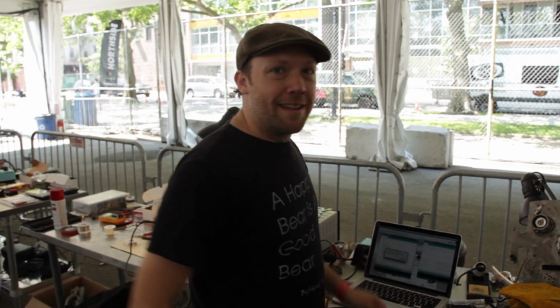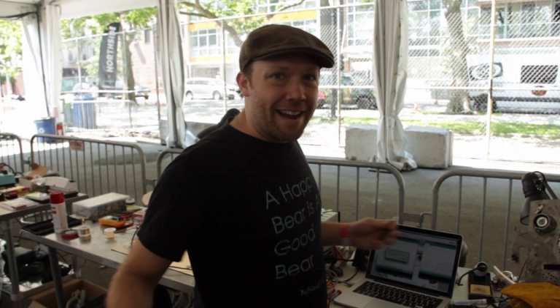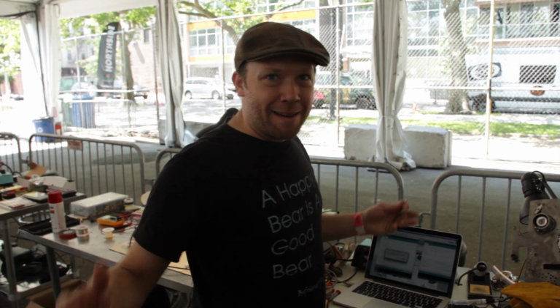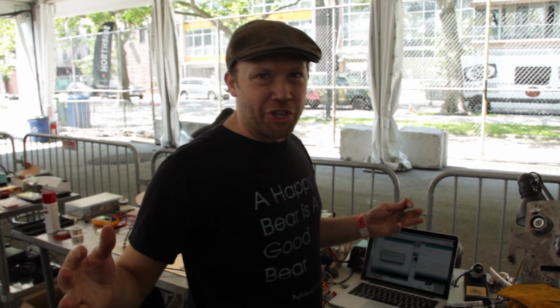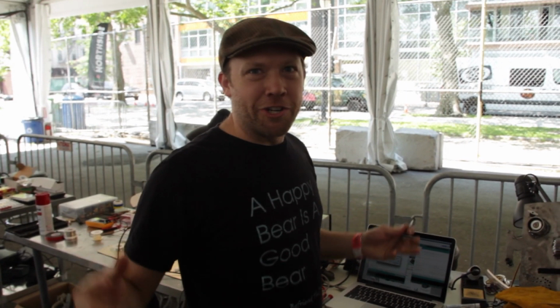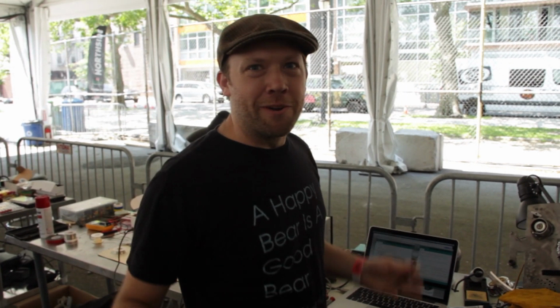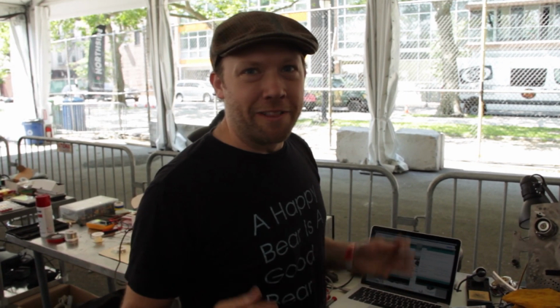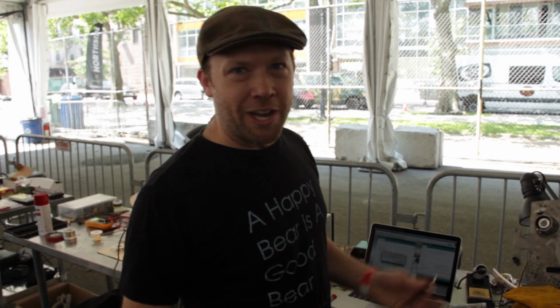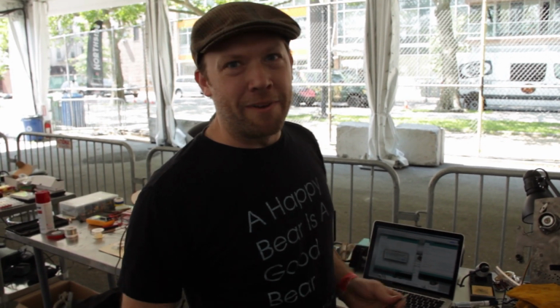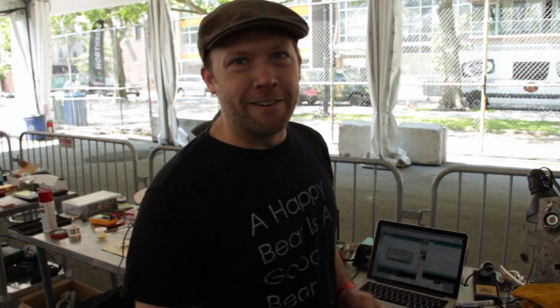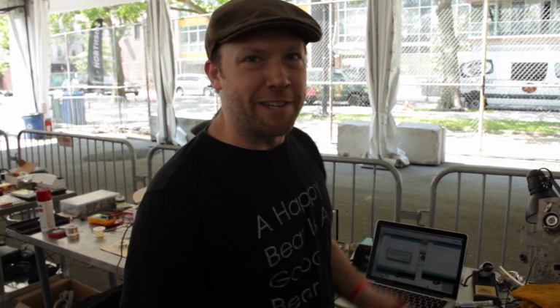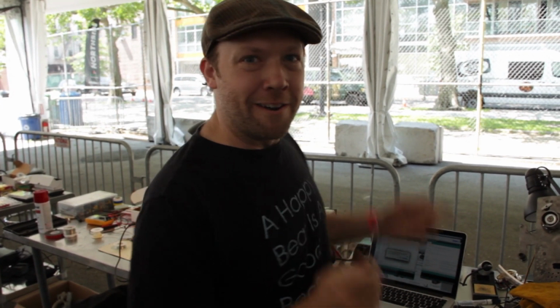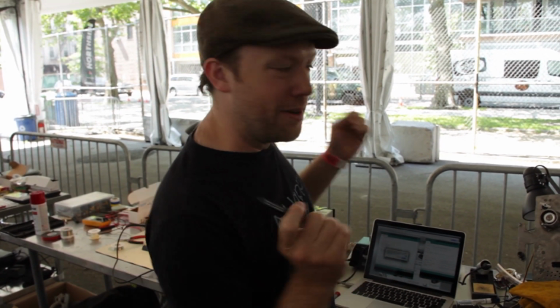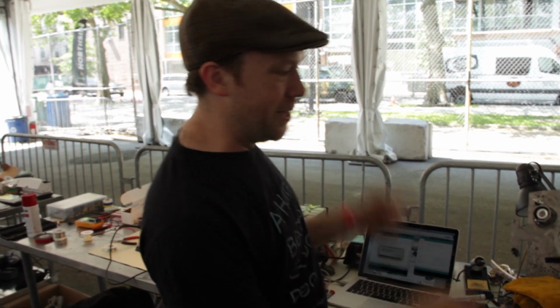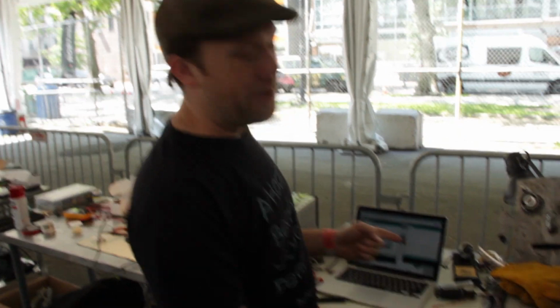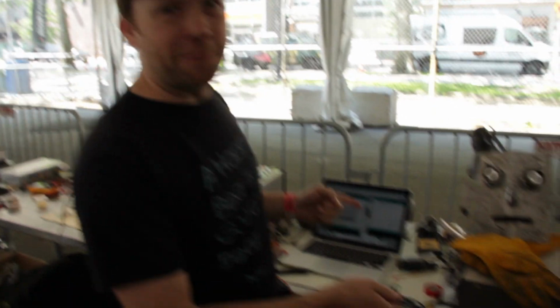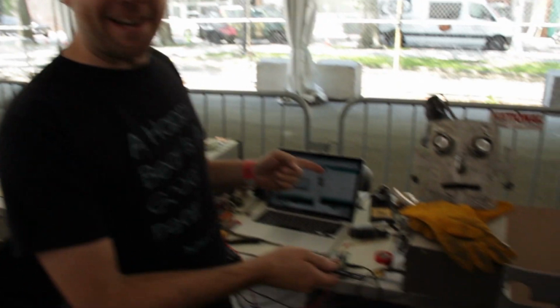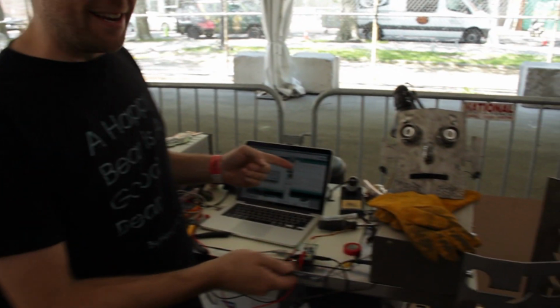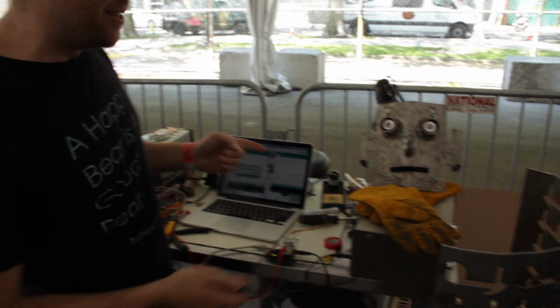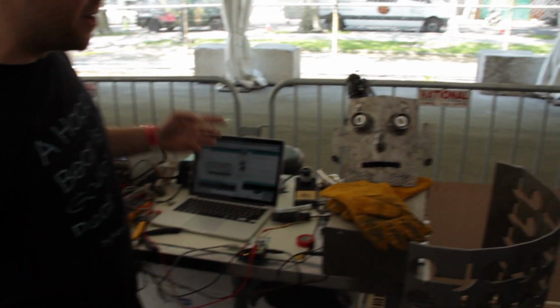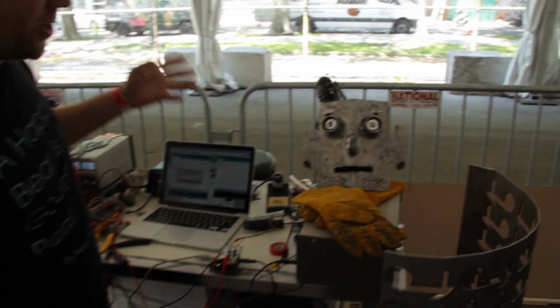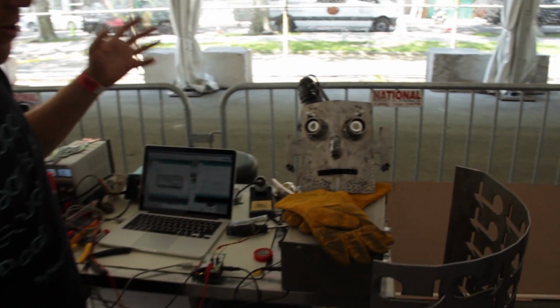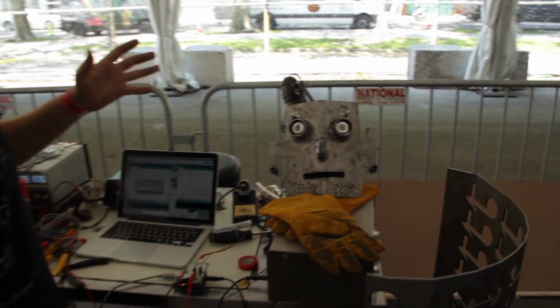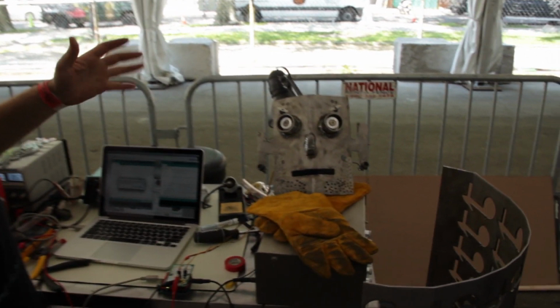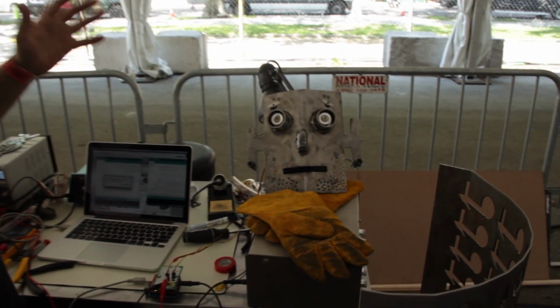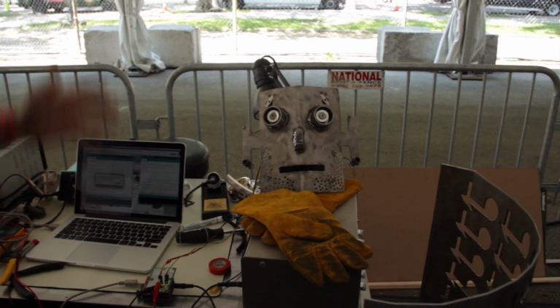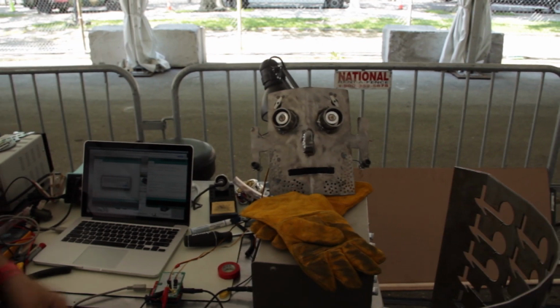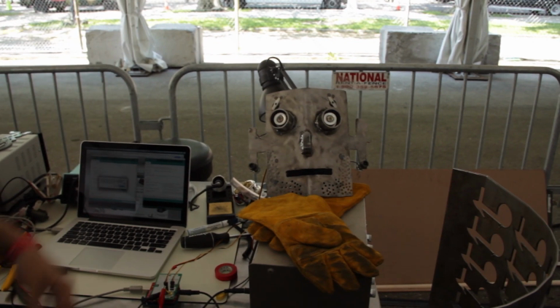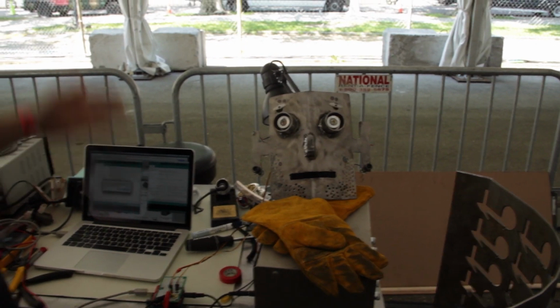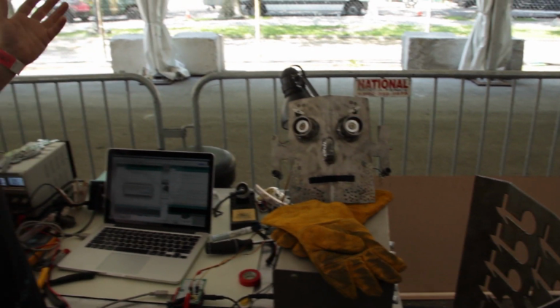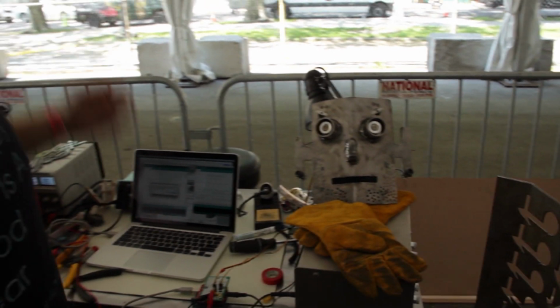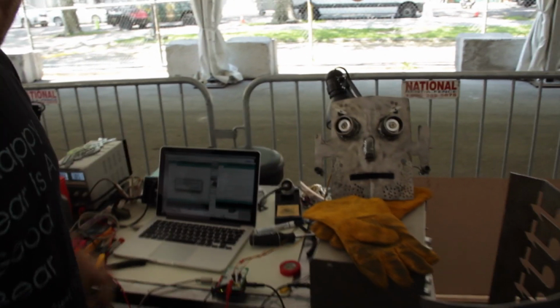Hey, I'm JoJo, I'm one of the shop monitors here. I'm building the Pissbot, and he's going to overheat, go crazy, and urinate everywhere.